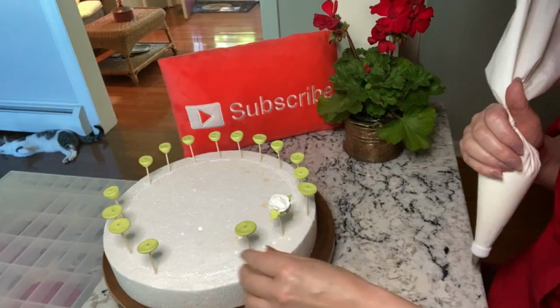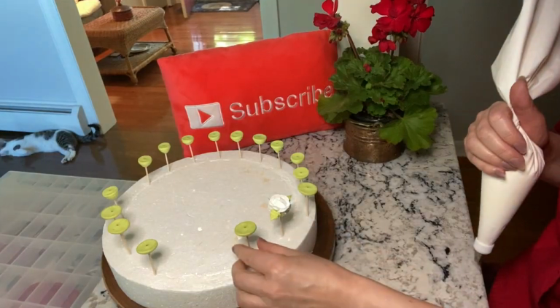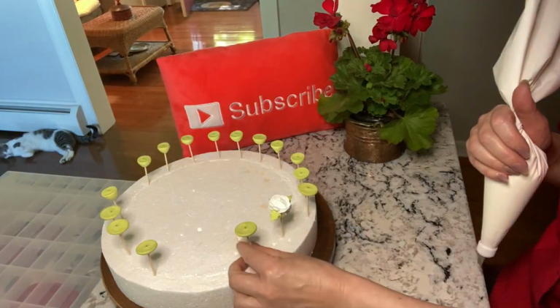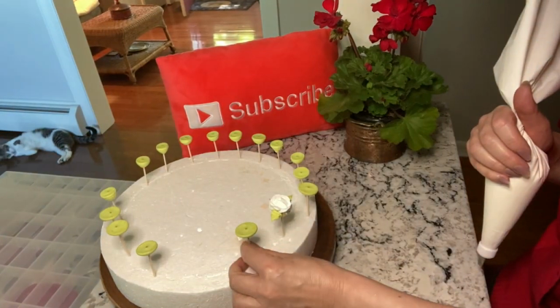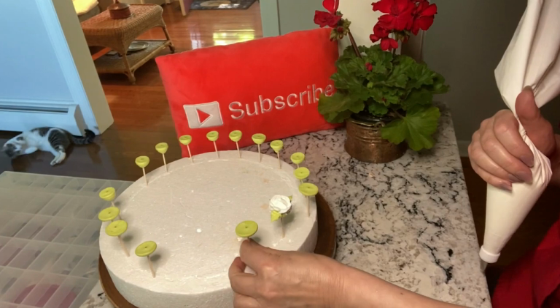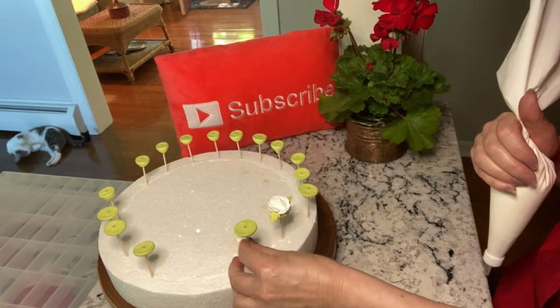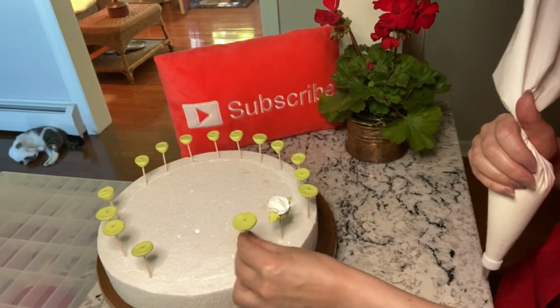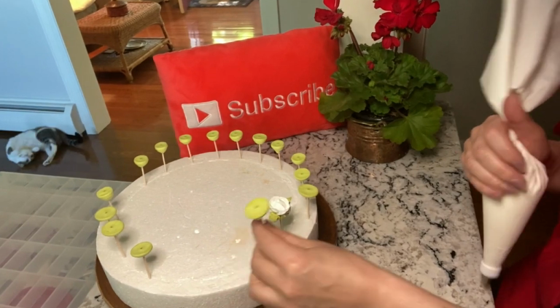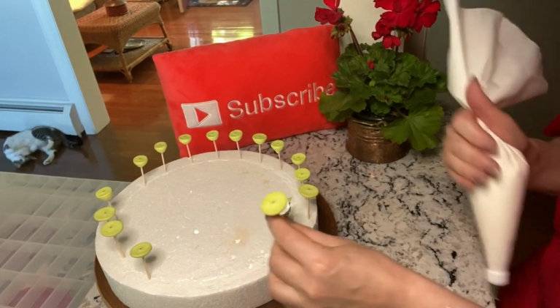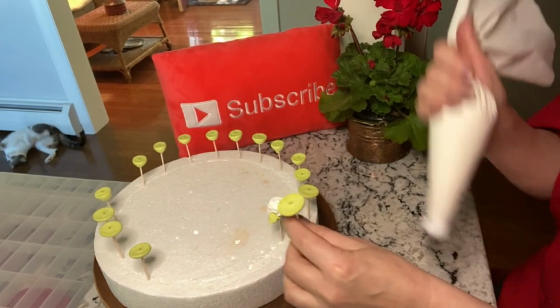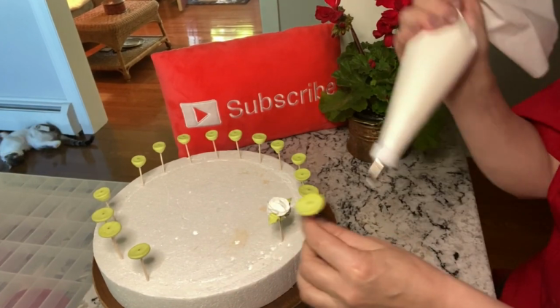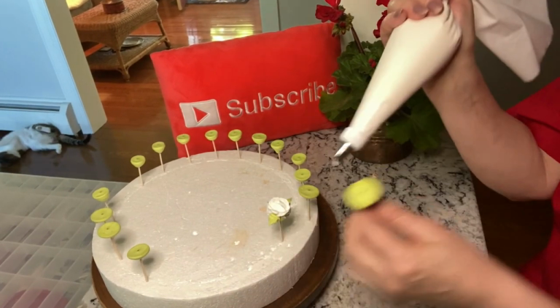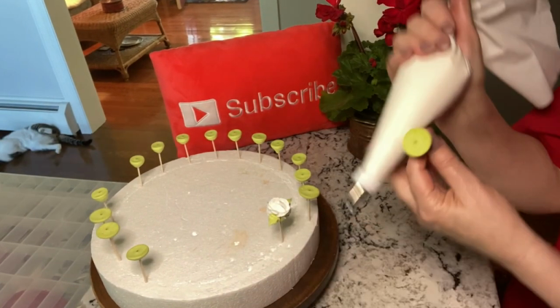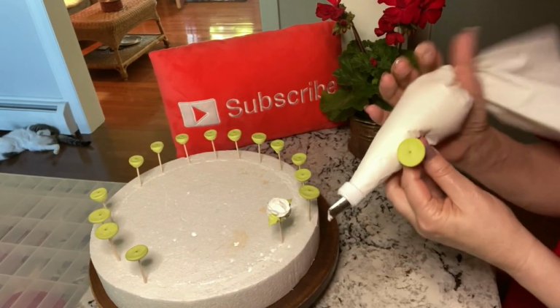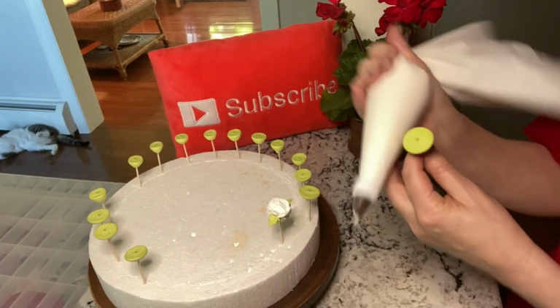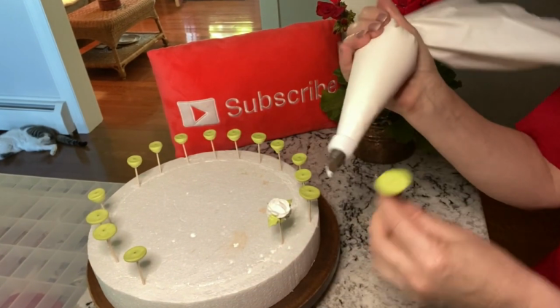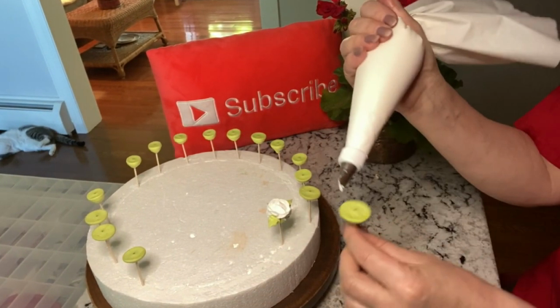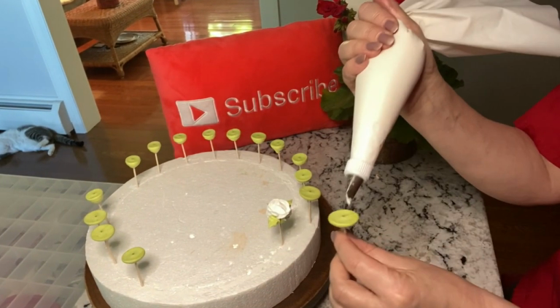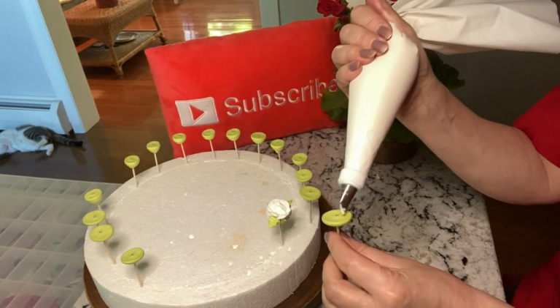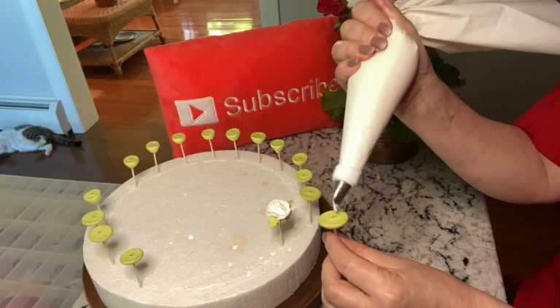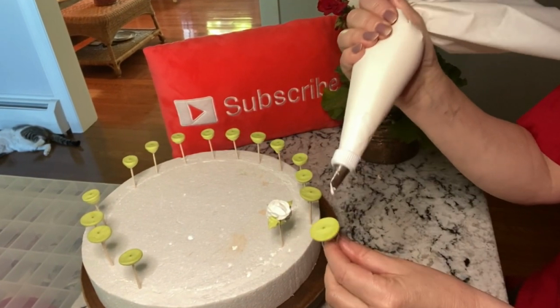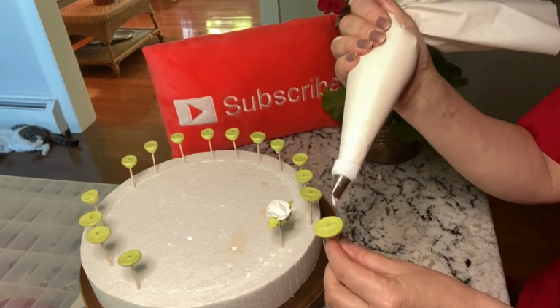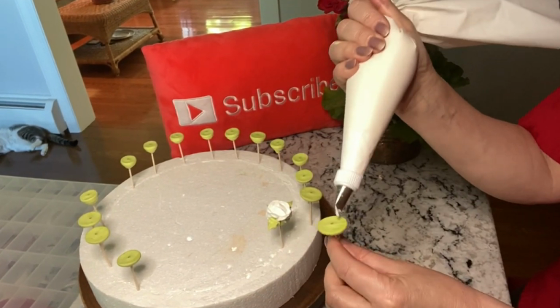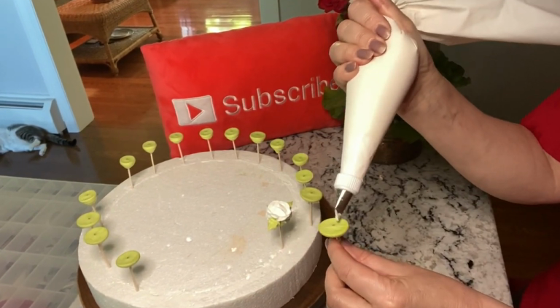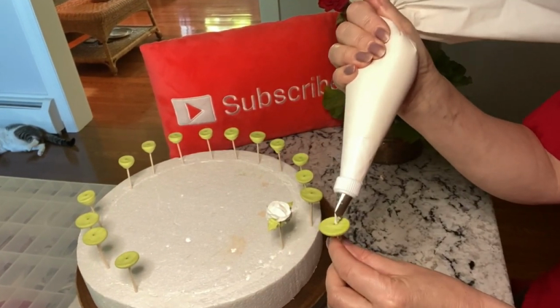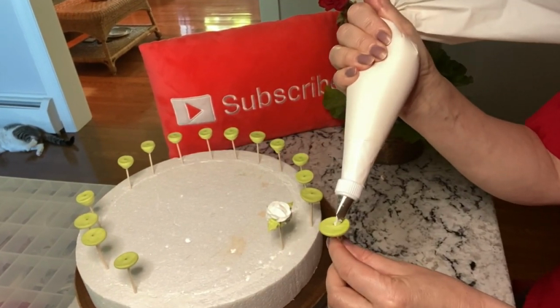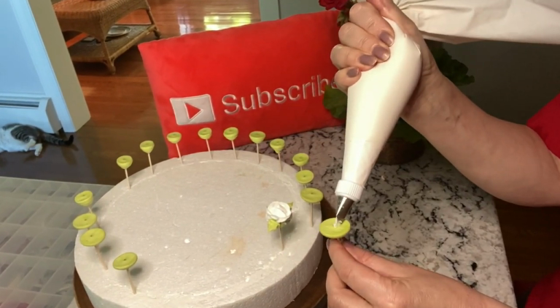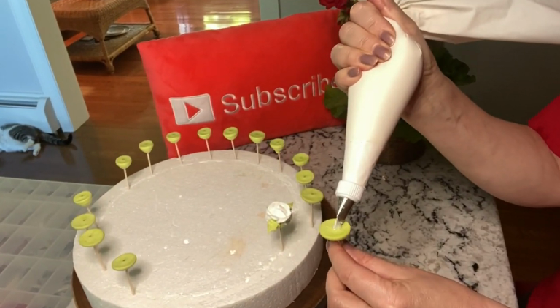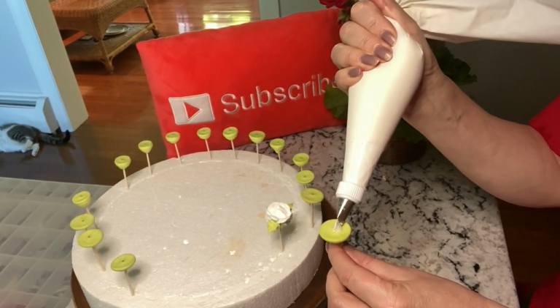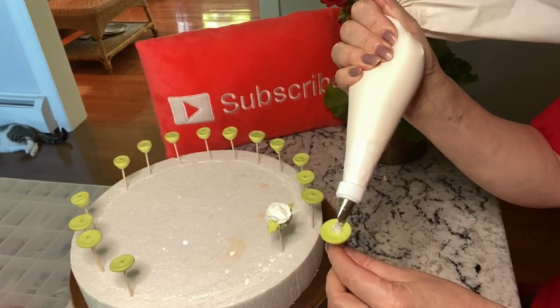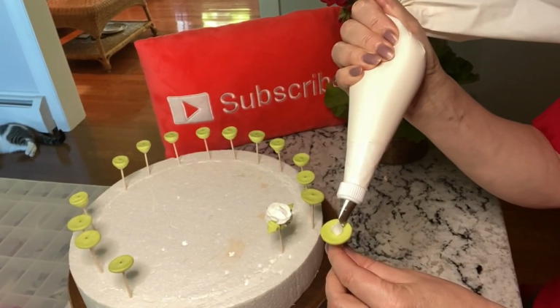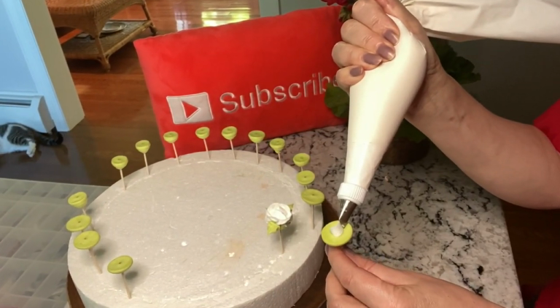These are royal icing roses piped onto a royal icing base which is attached to a toothpick.